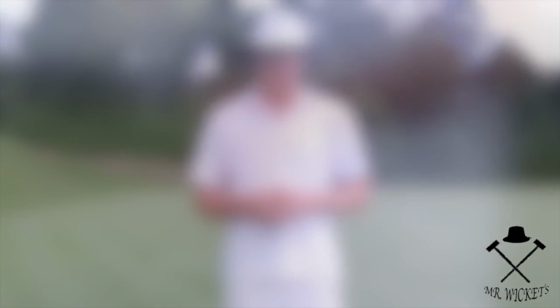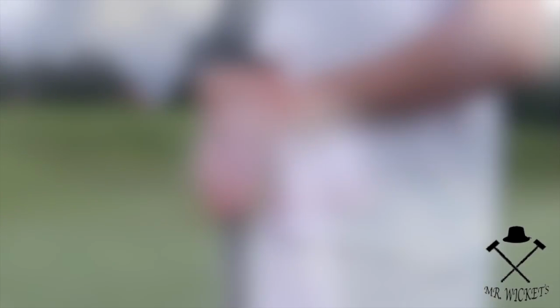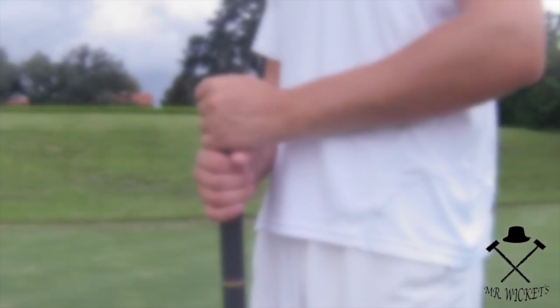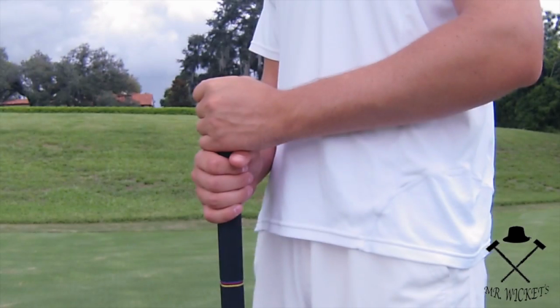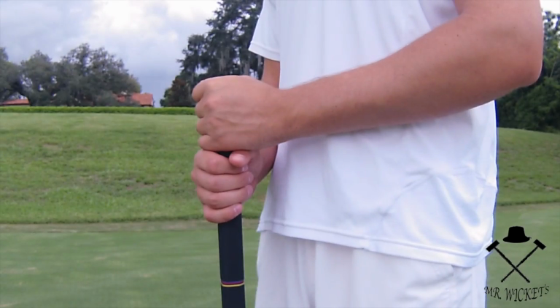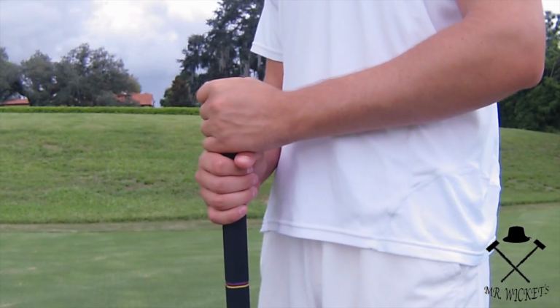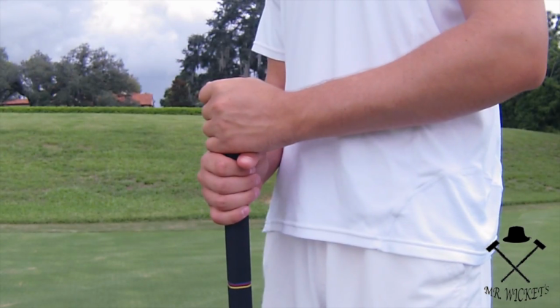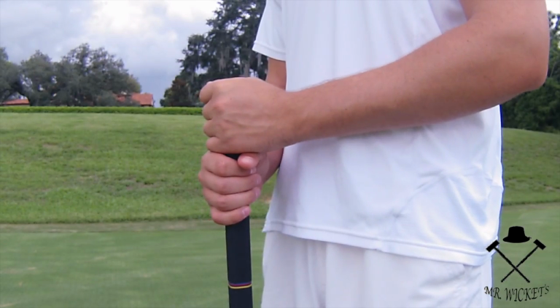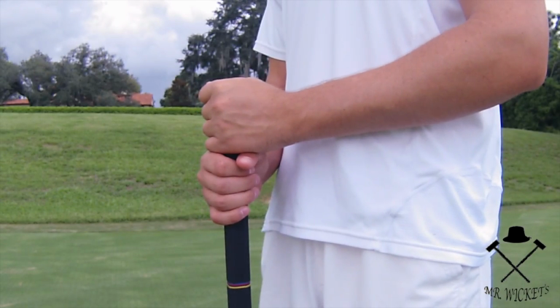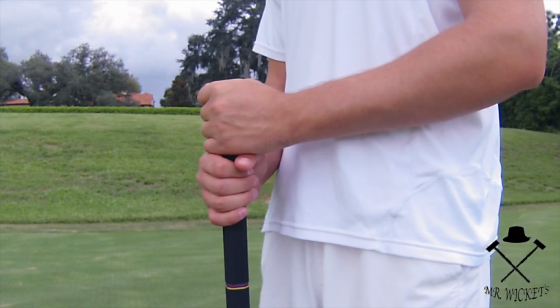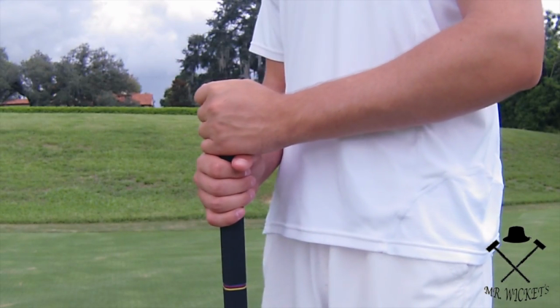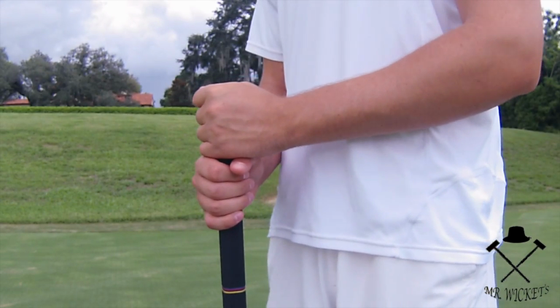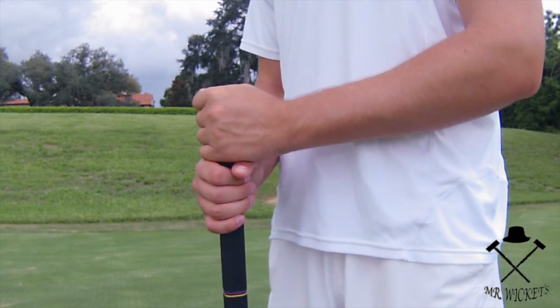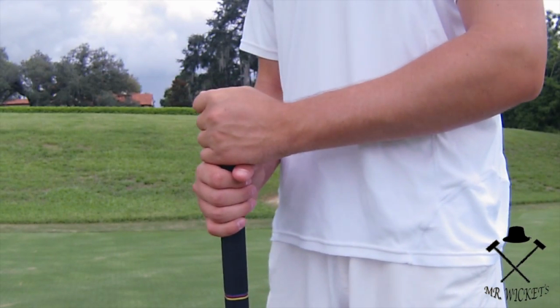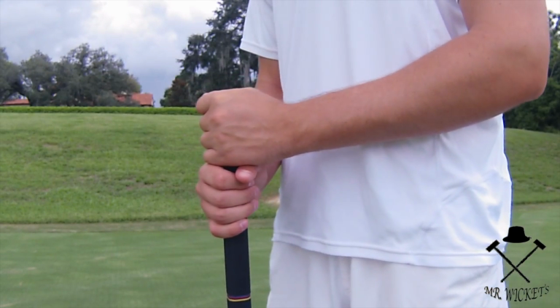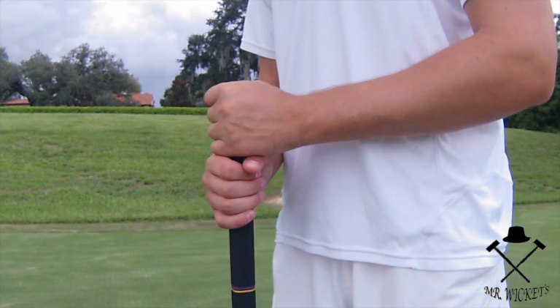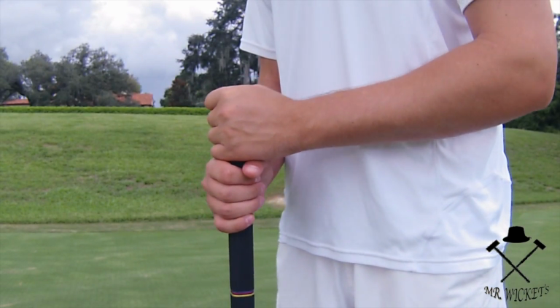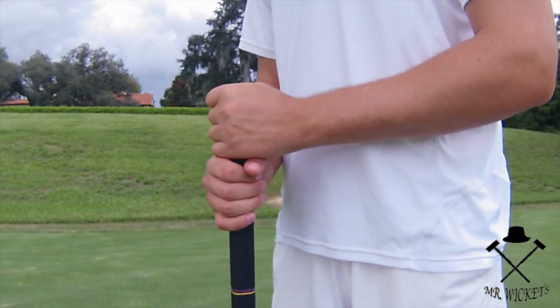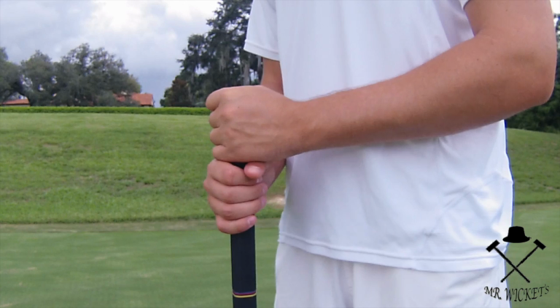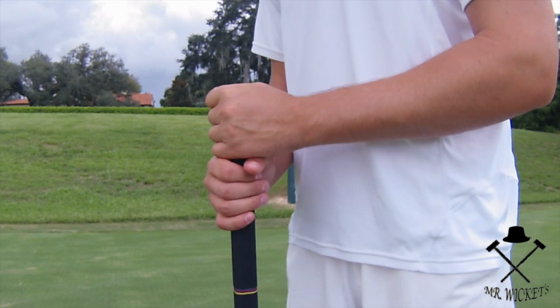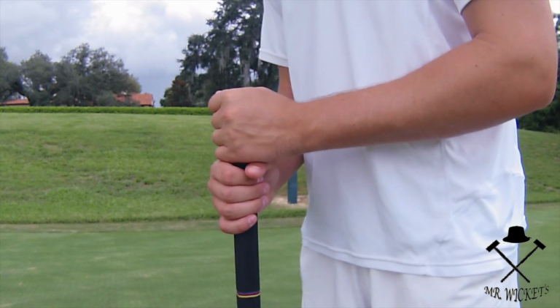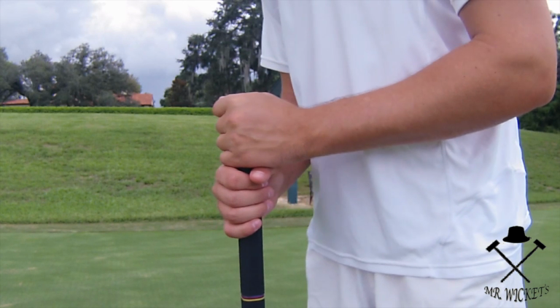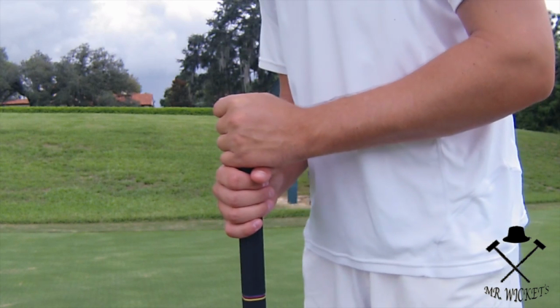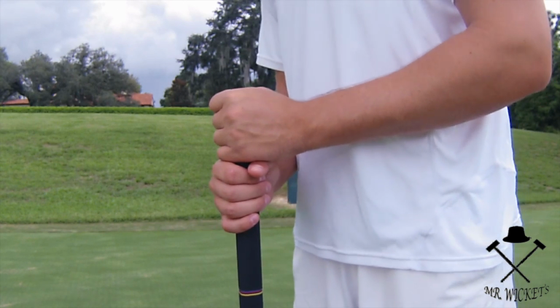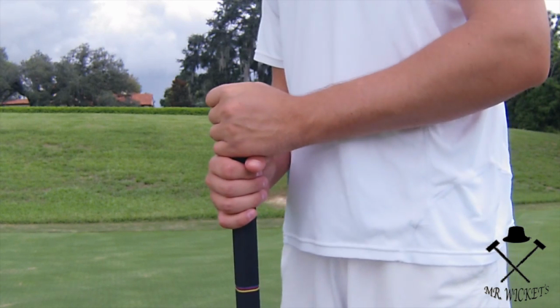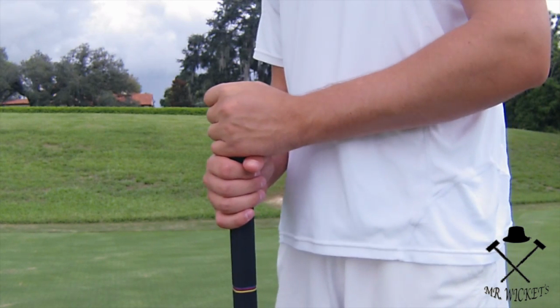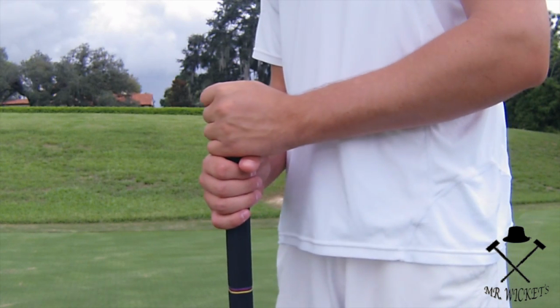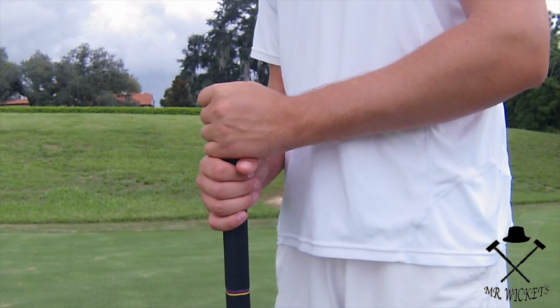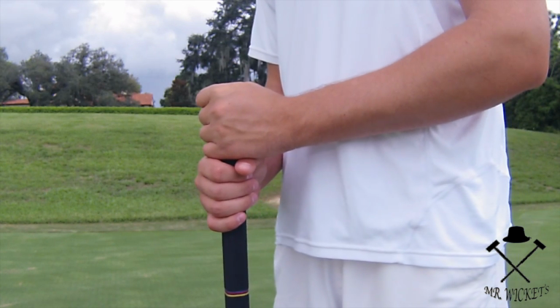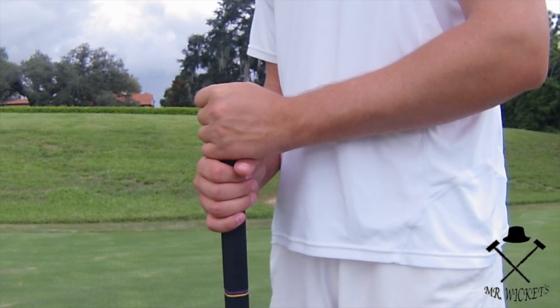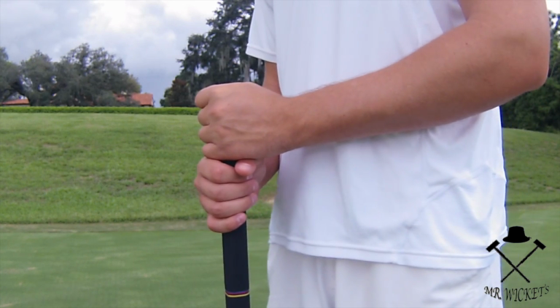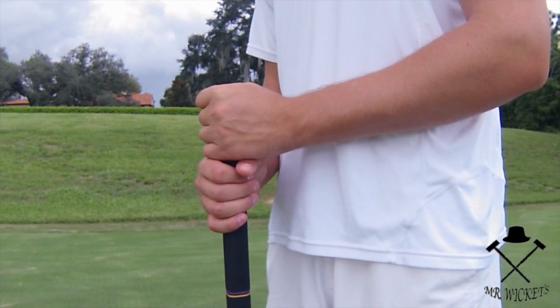The first grip which I will be talking to you about today is the Salomon grip. It requires the player to grip the shaft with both hands, knuckles facing outwards.